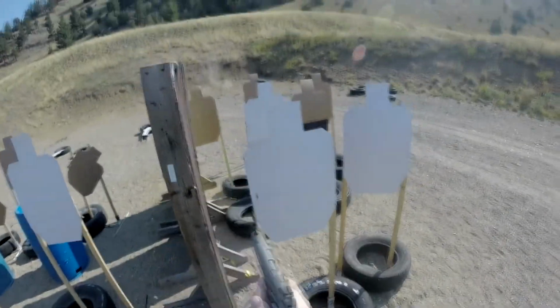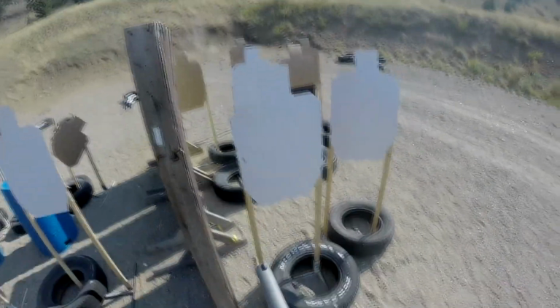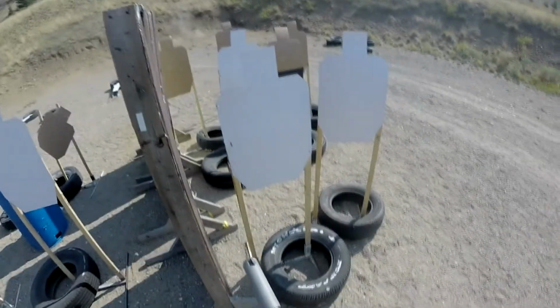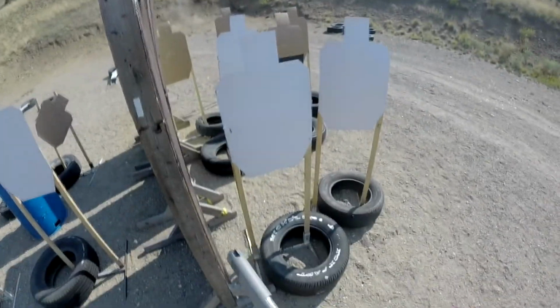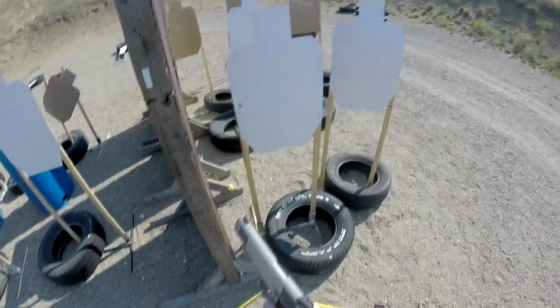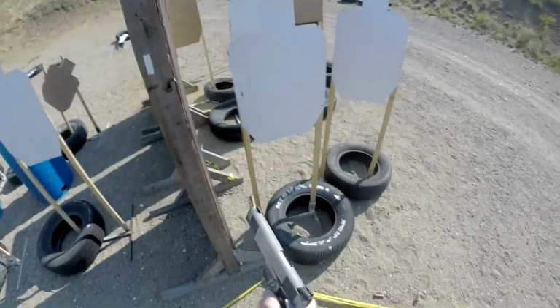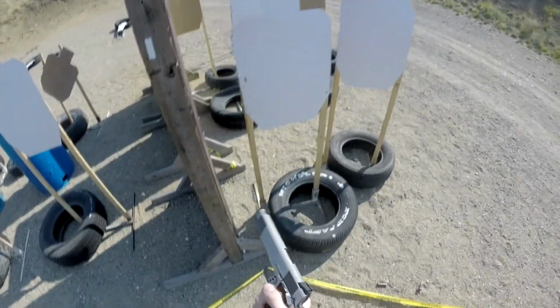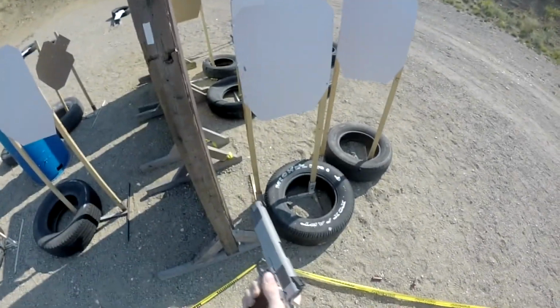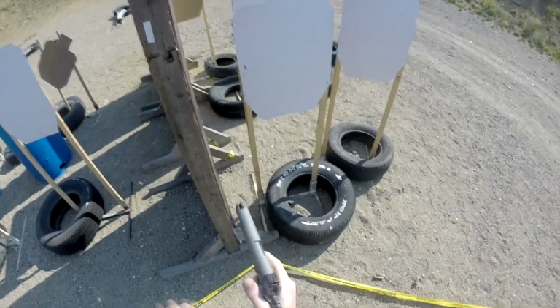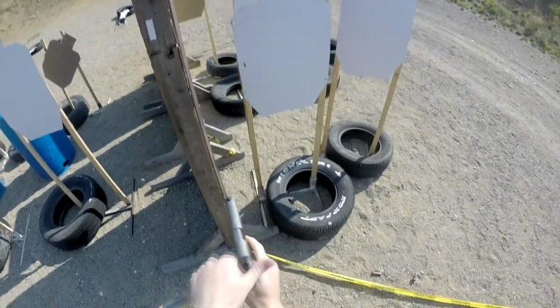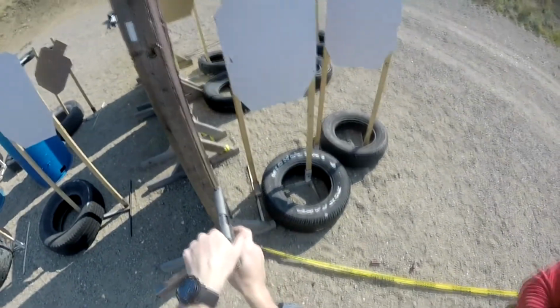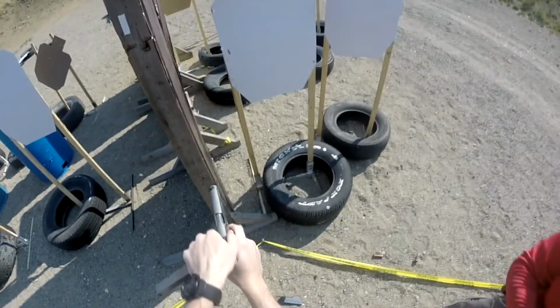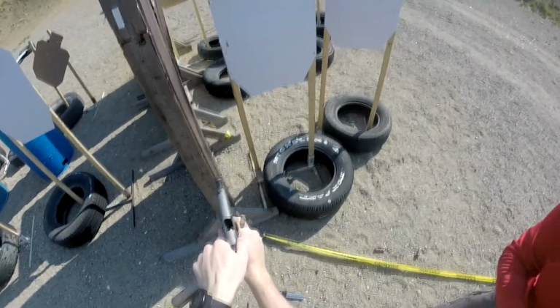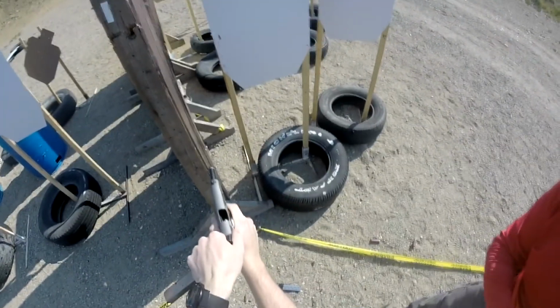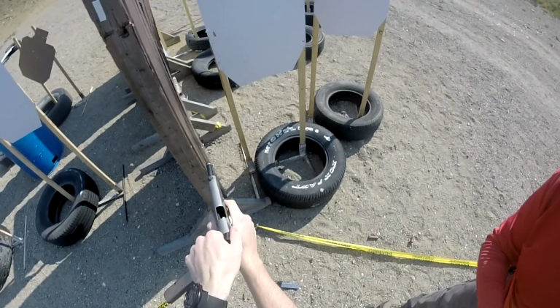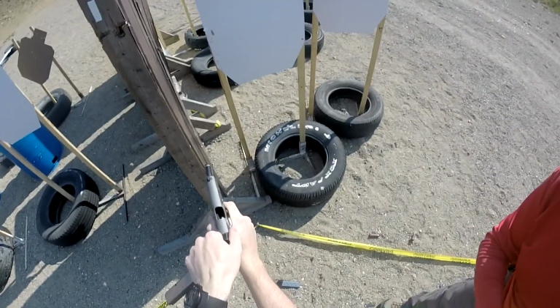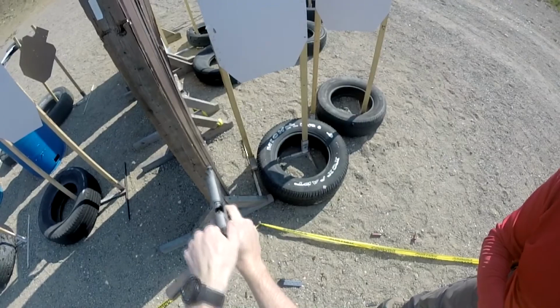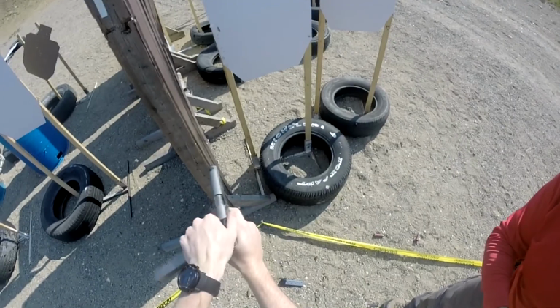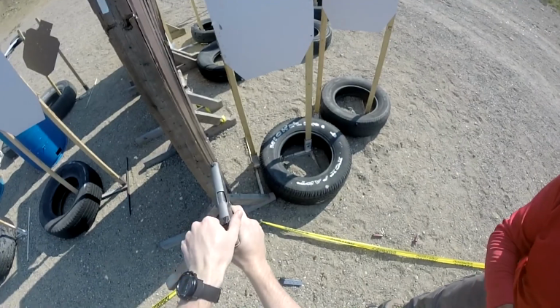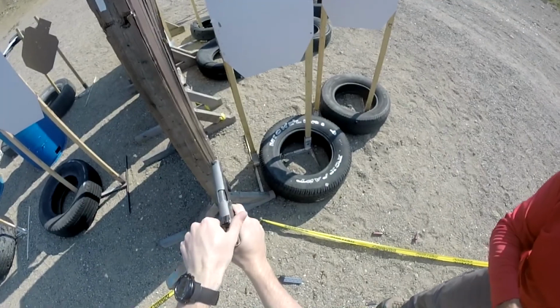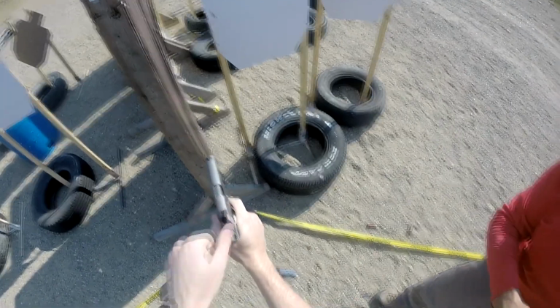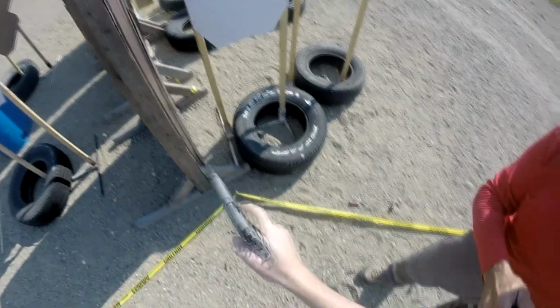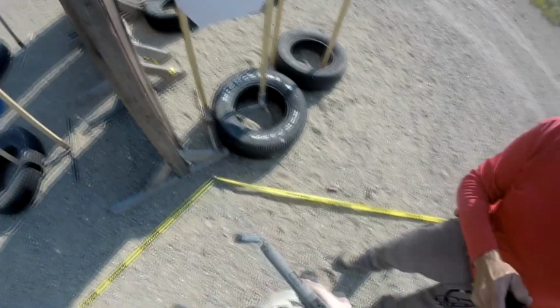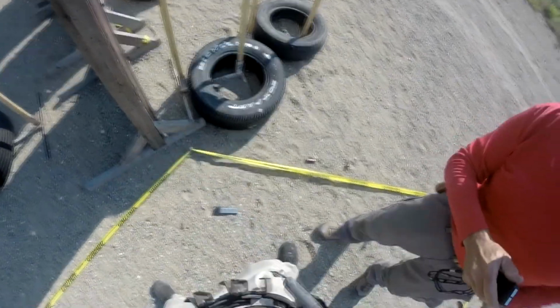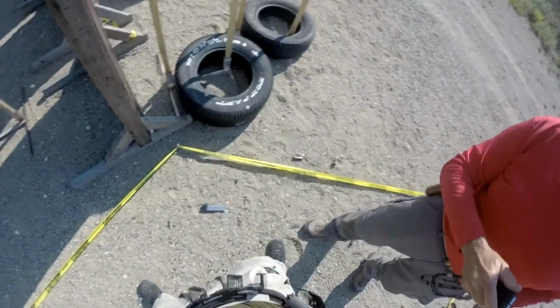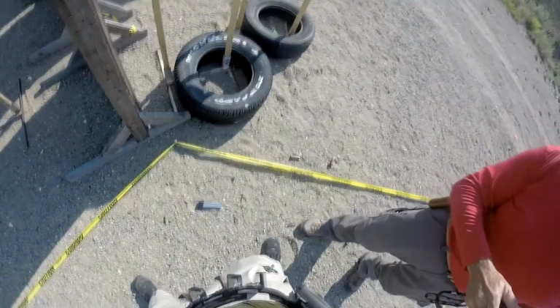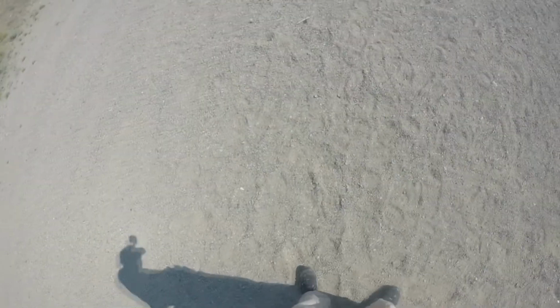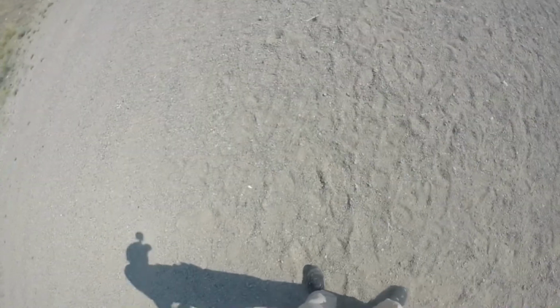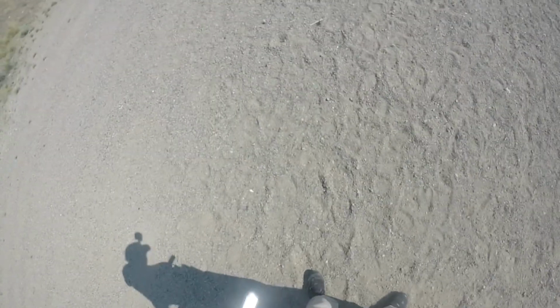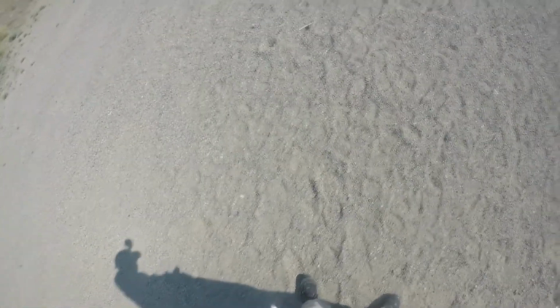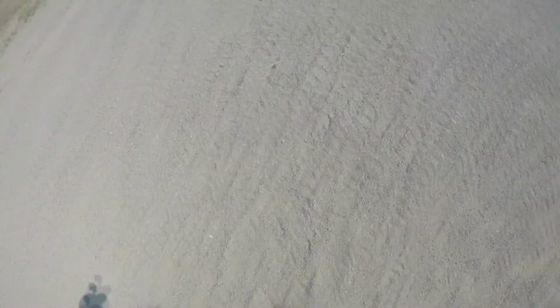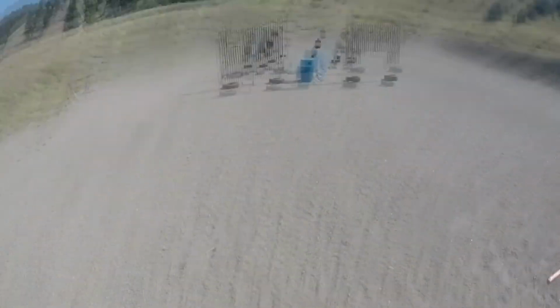Okay. Unload and show clear. Slide forward, hammer down, and holster. Face downrange and make ready.